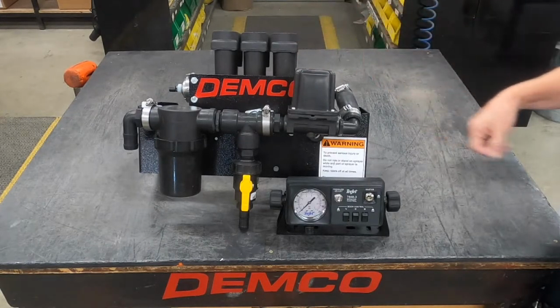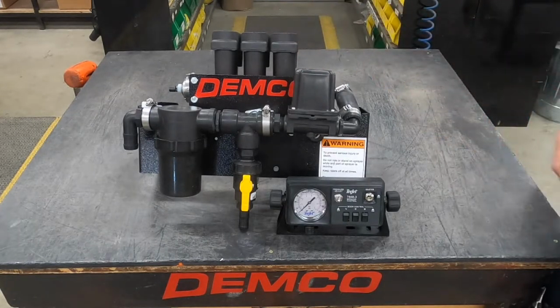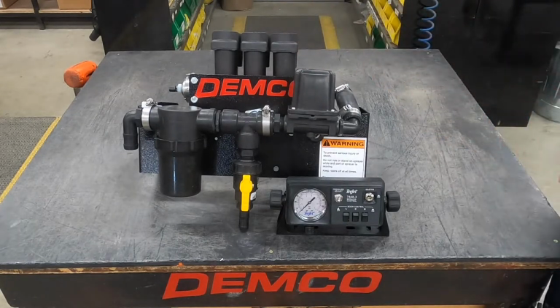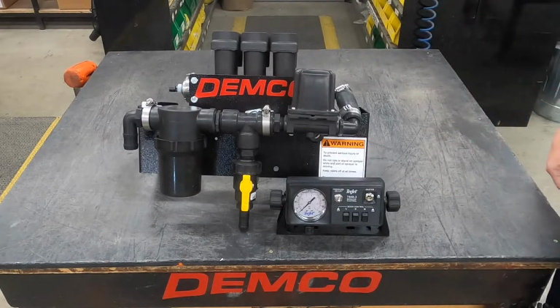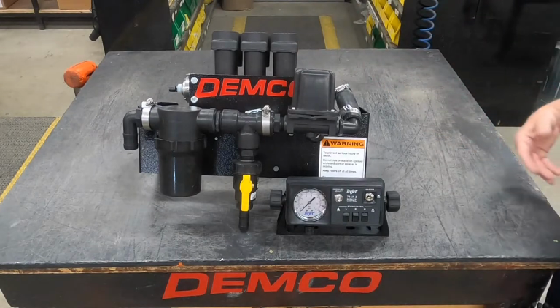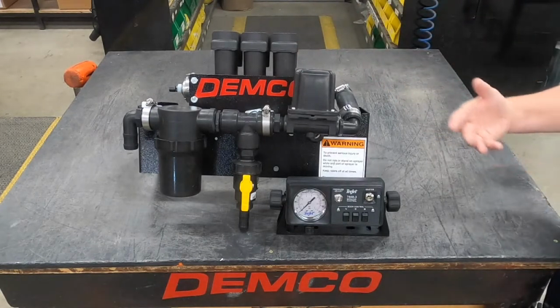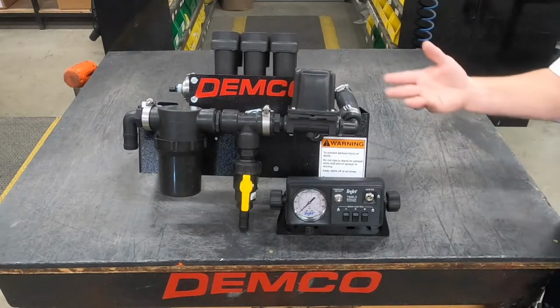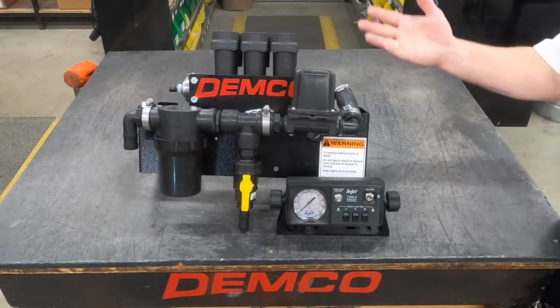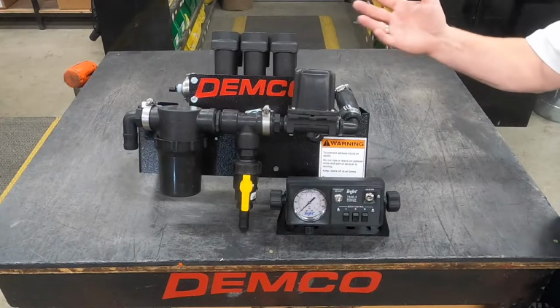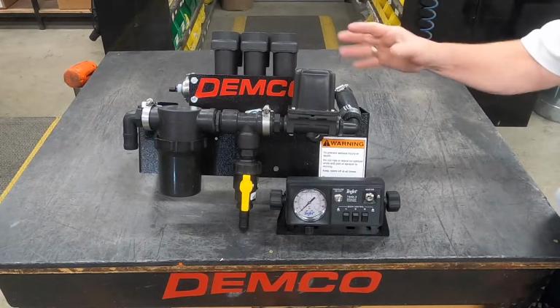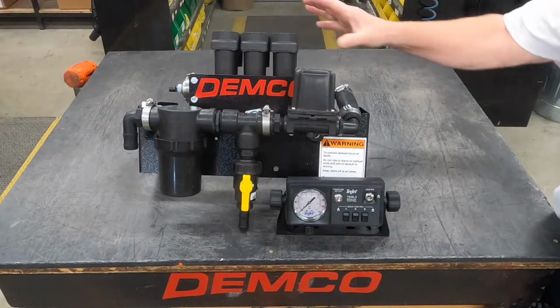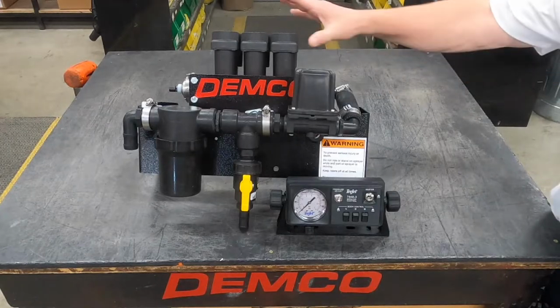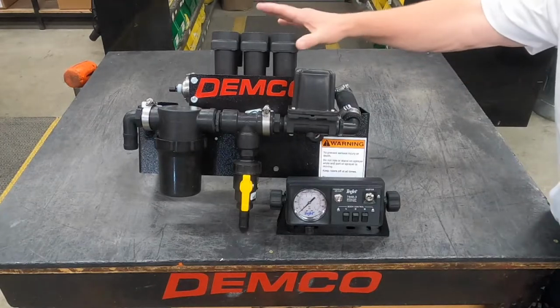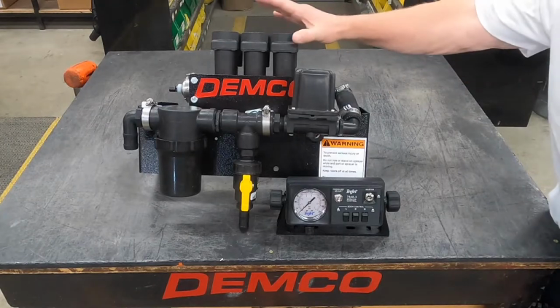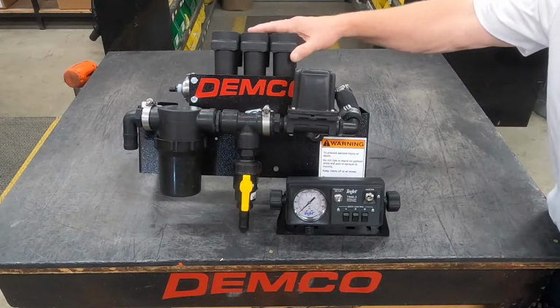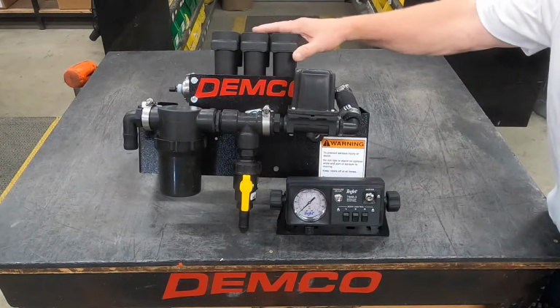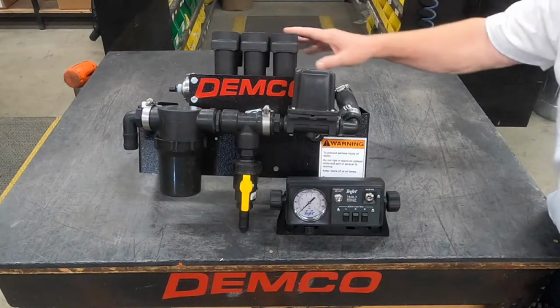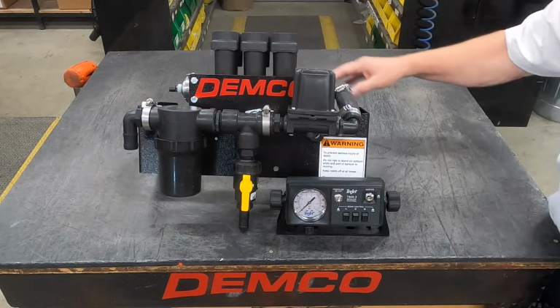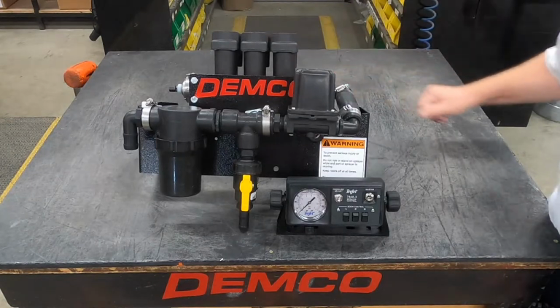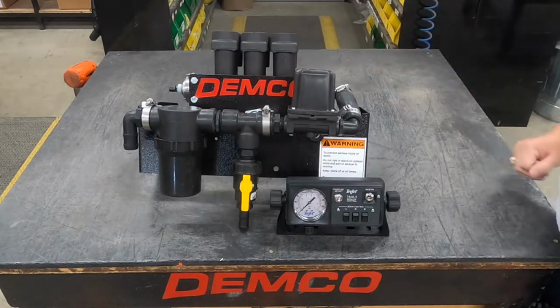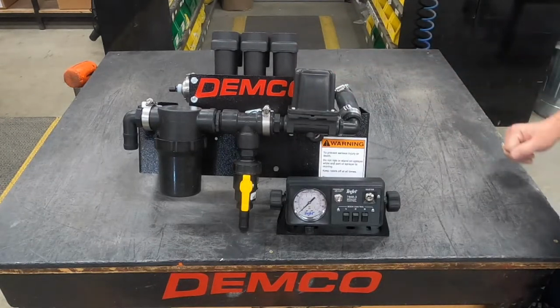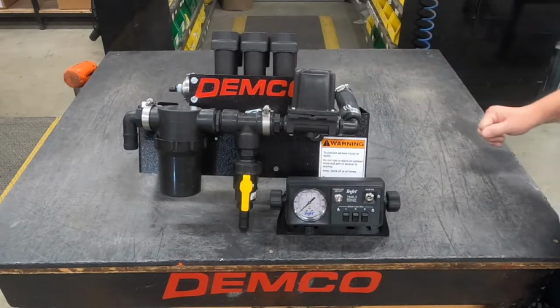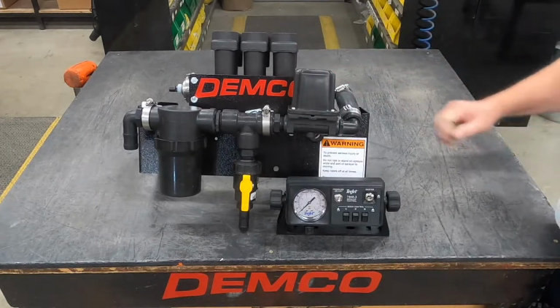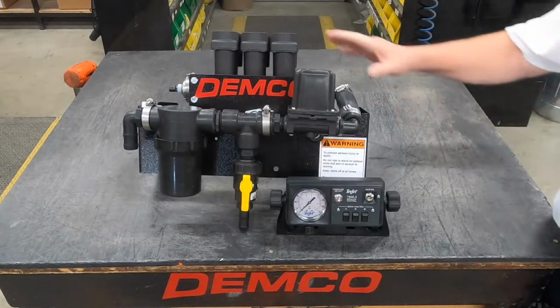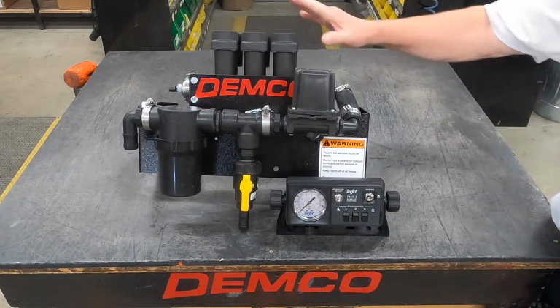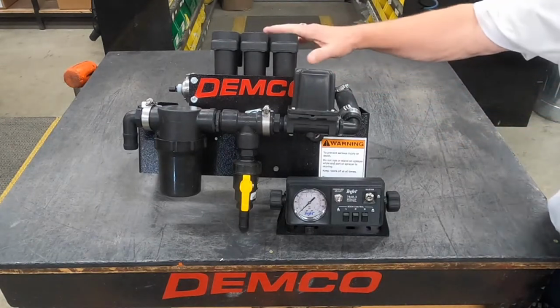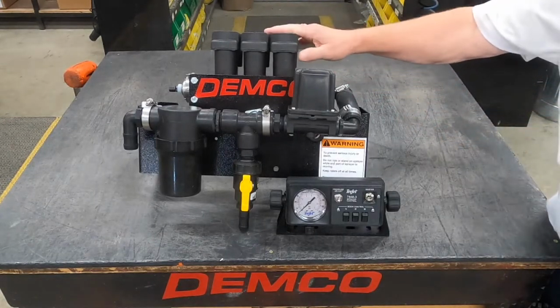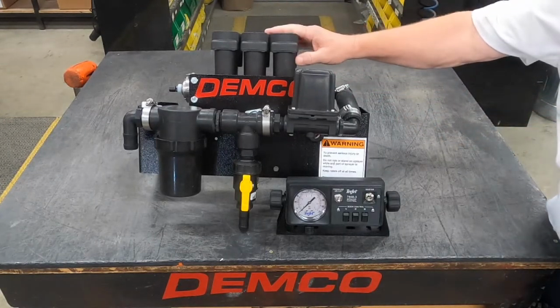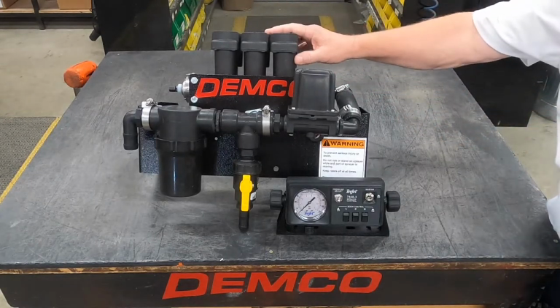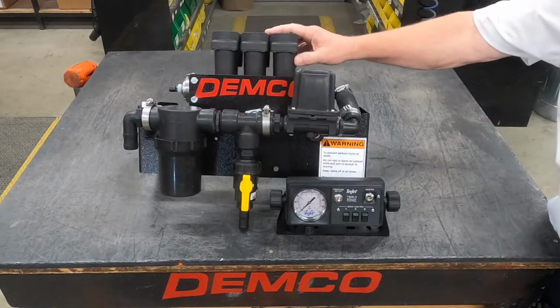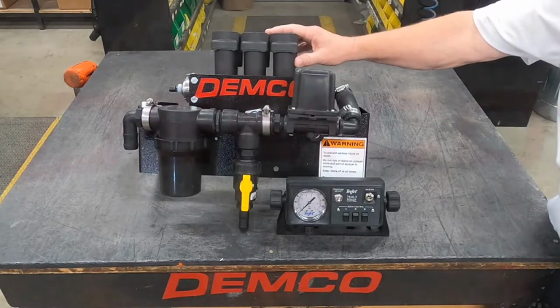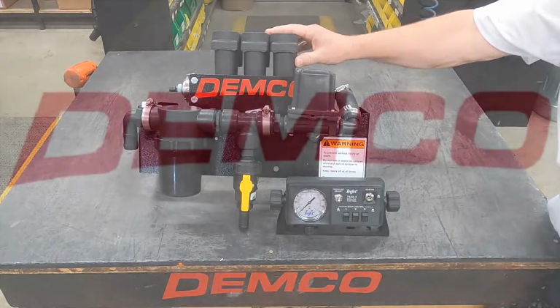So for any new or older sprayer that needs a new control system on it, this is an excellent way to go.